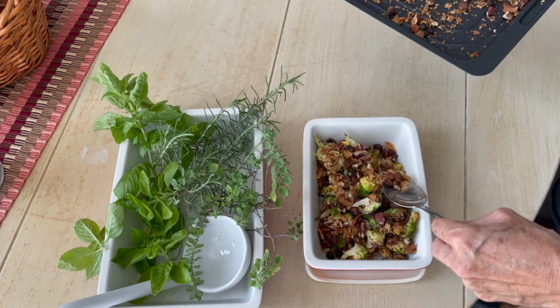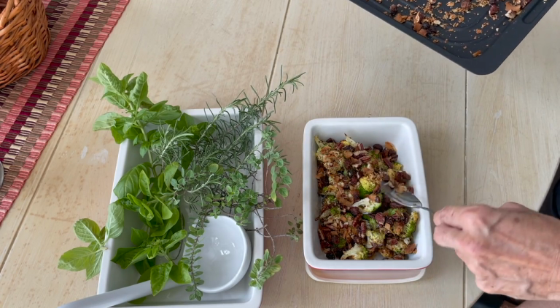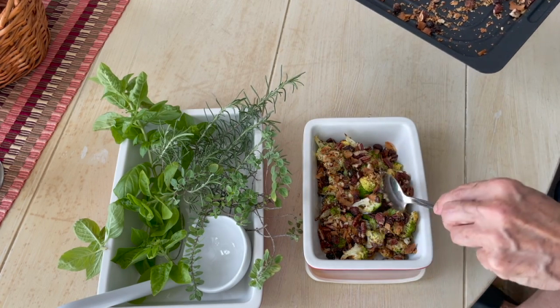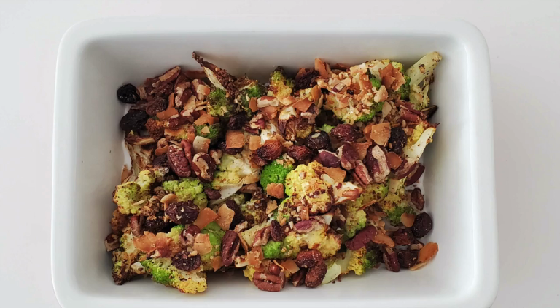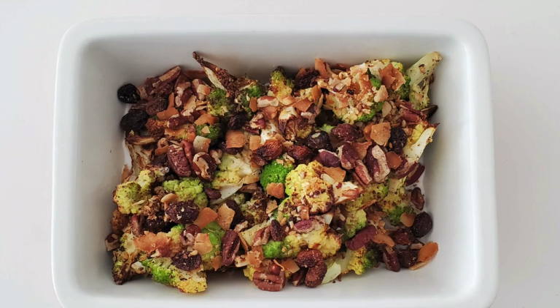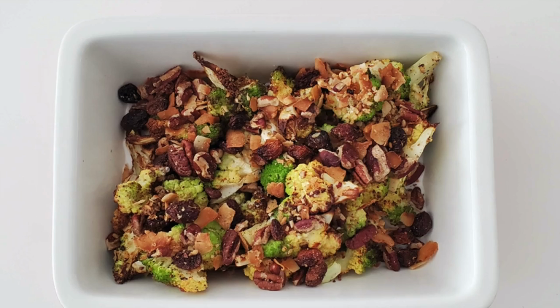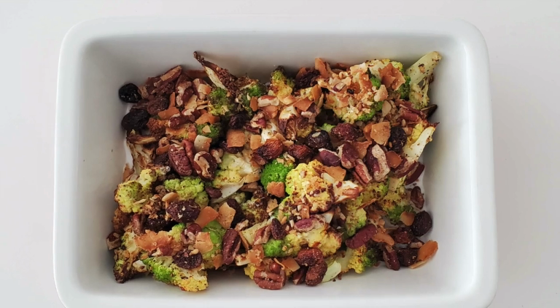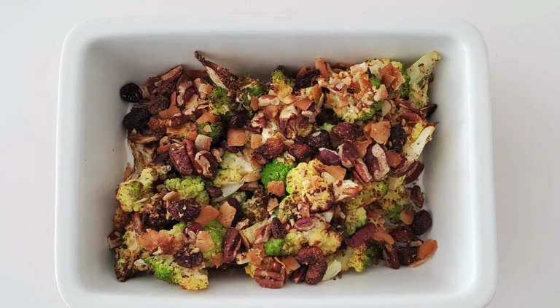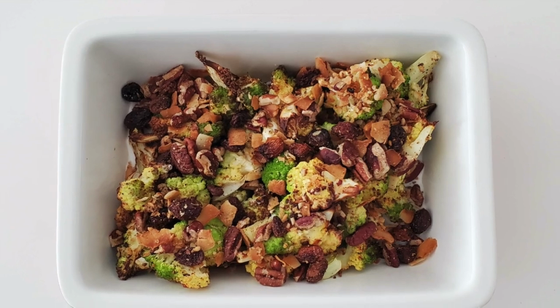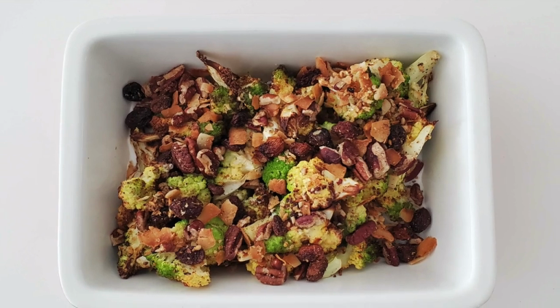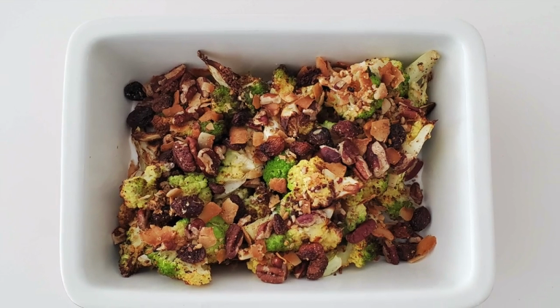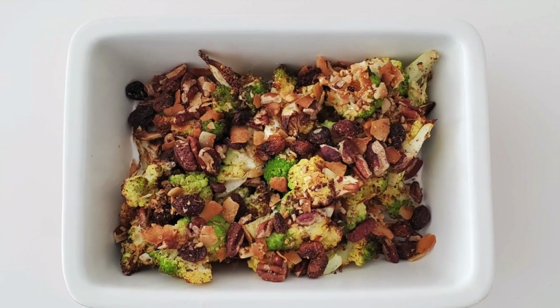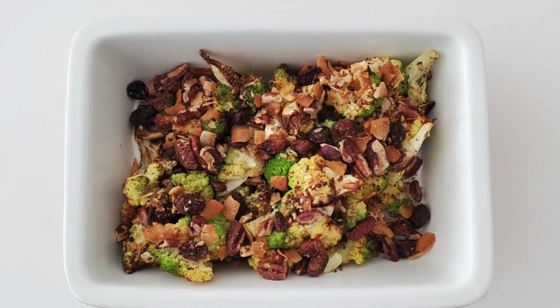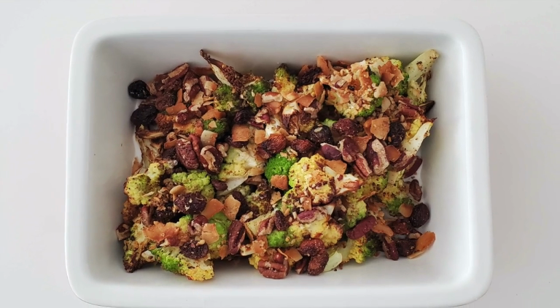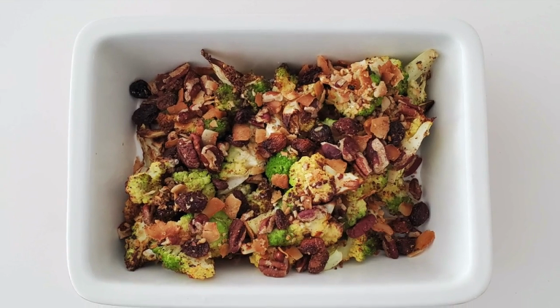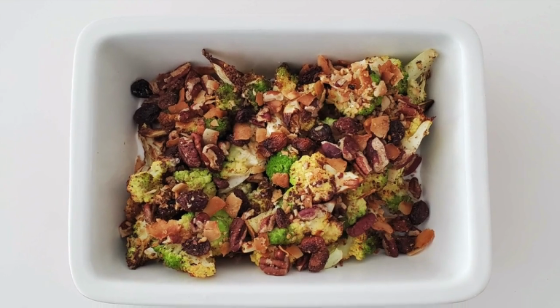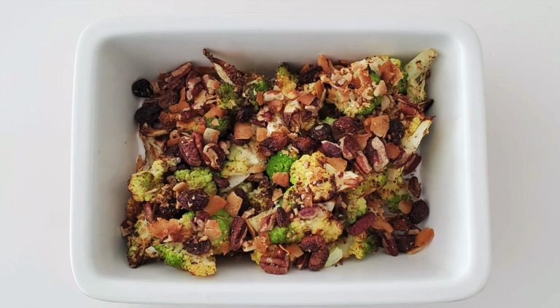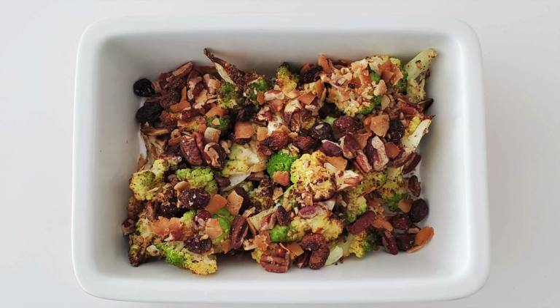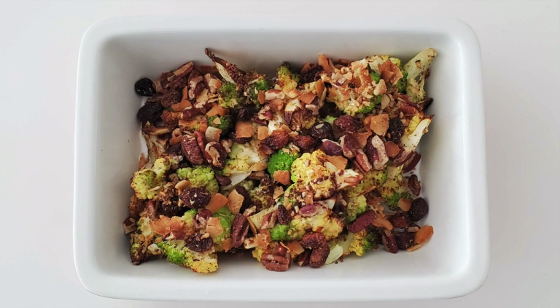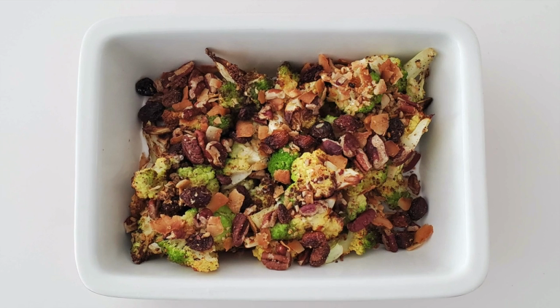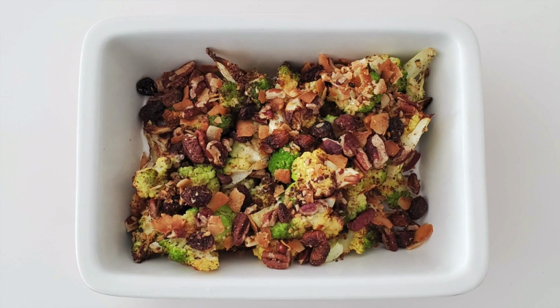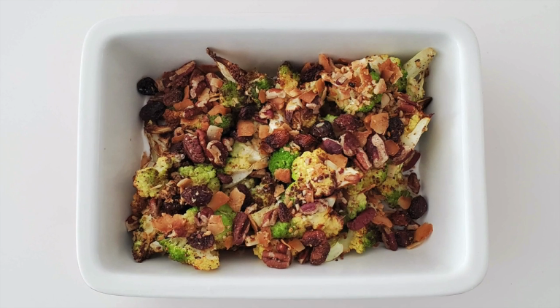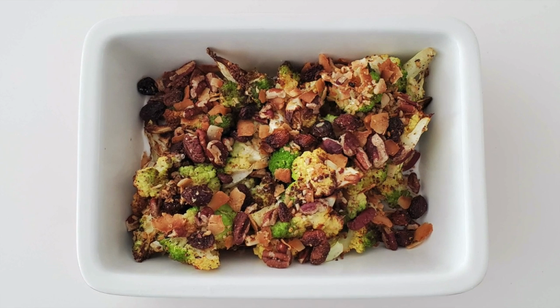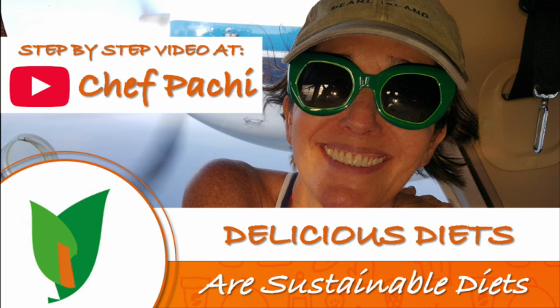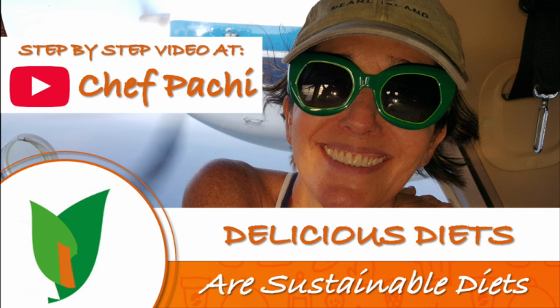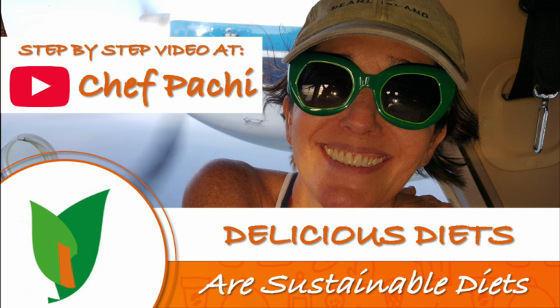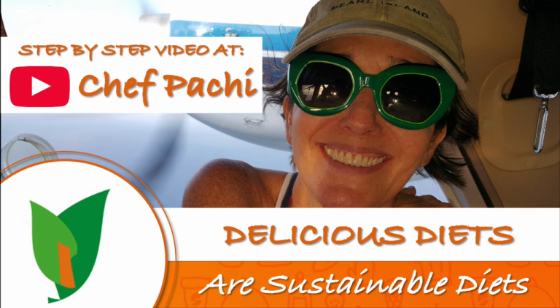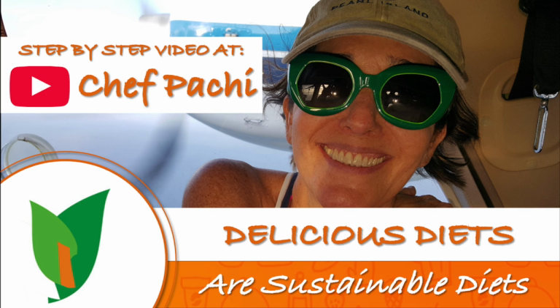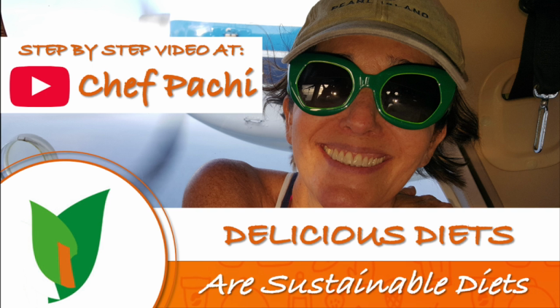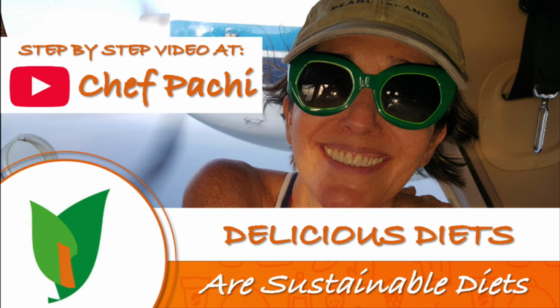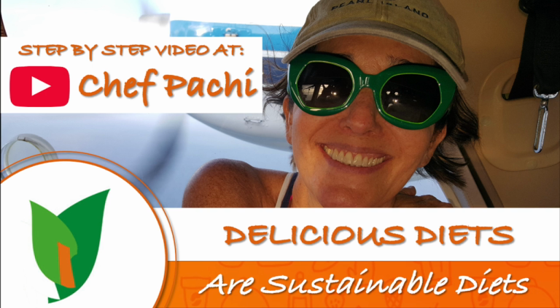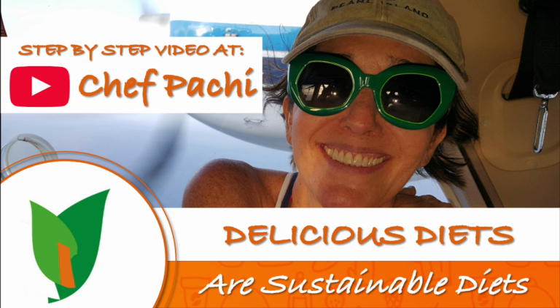This delicious dish, I hope you love it — made especially for you. Chef Pachi!